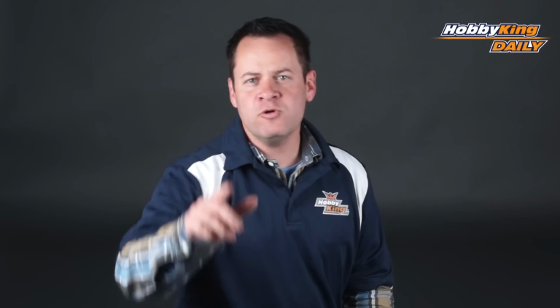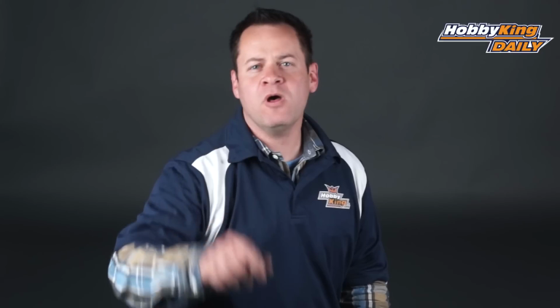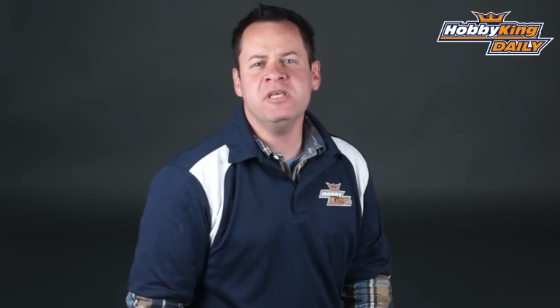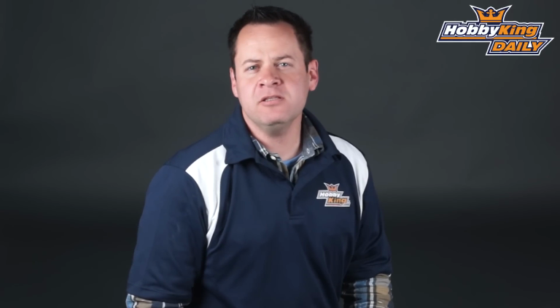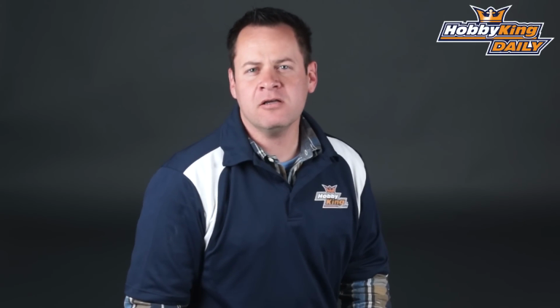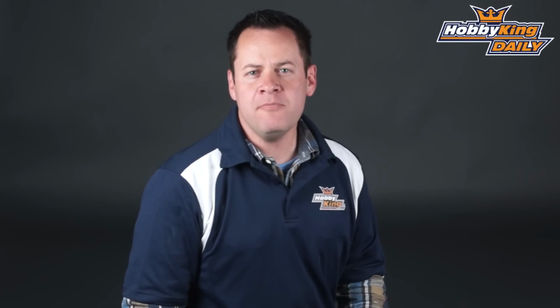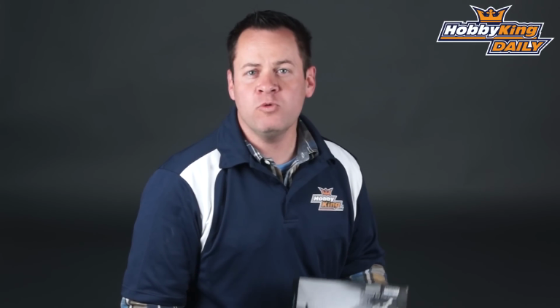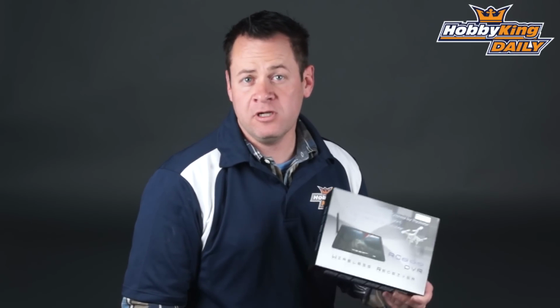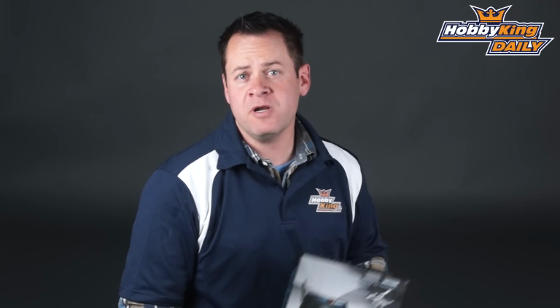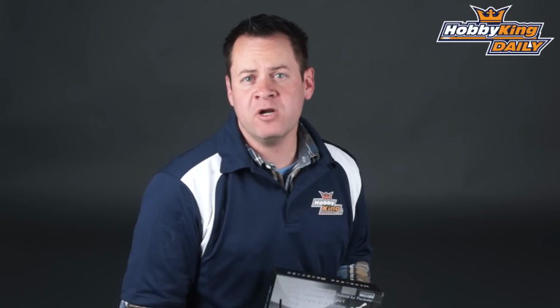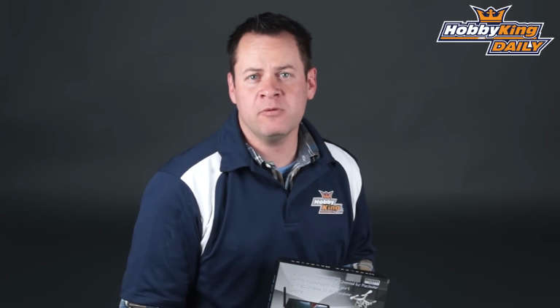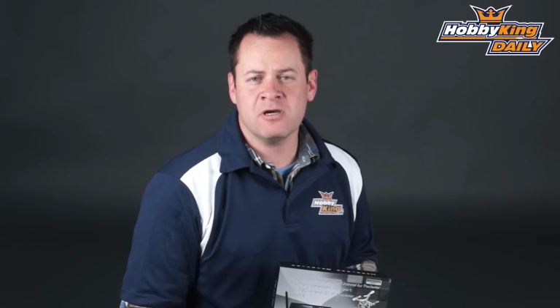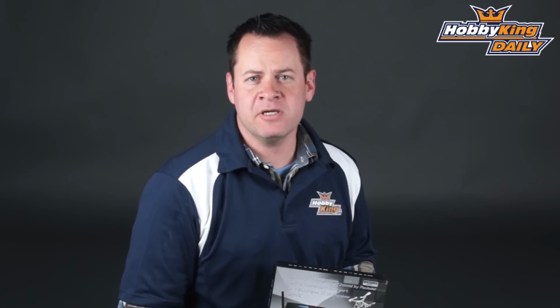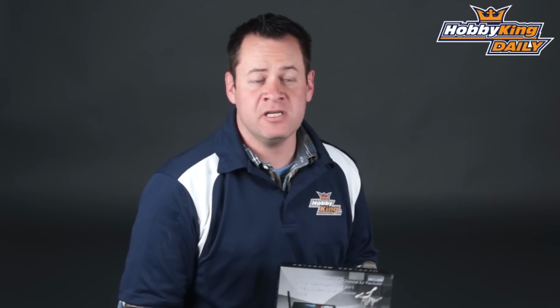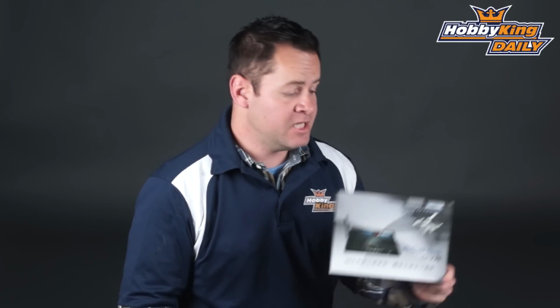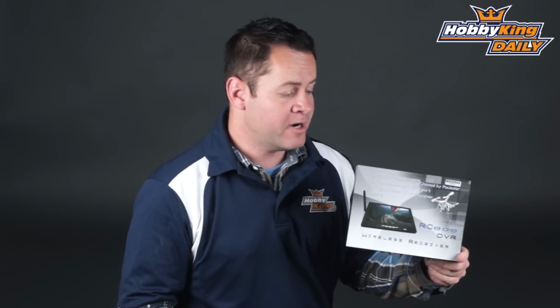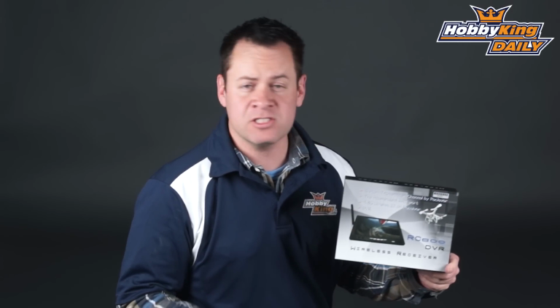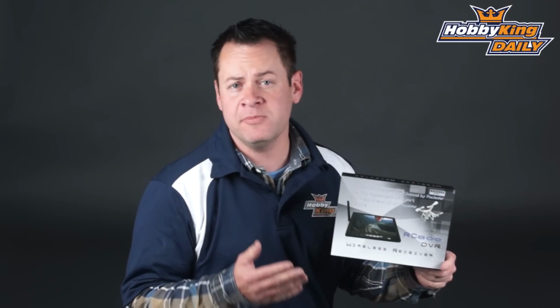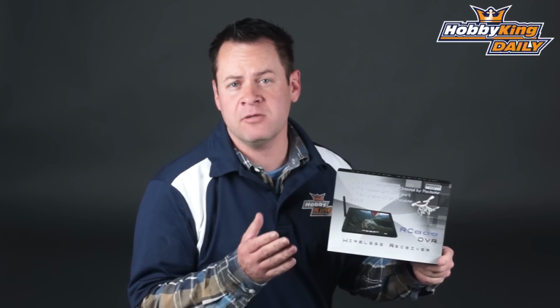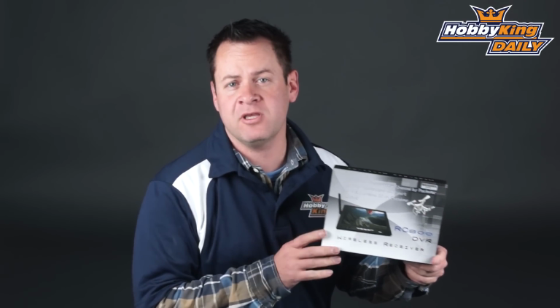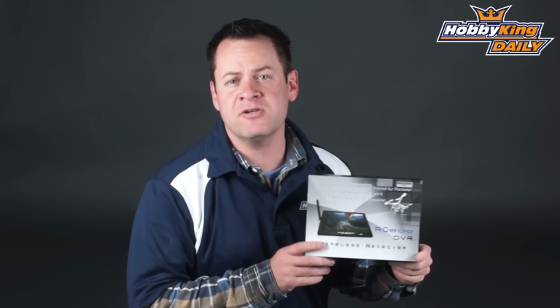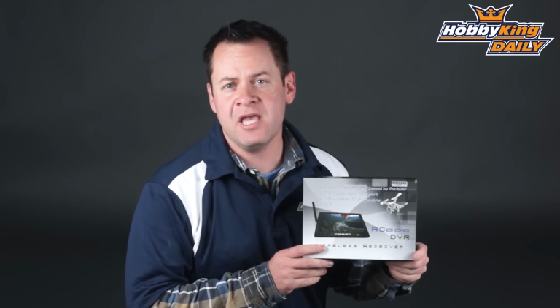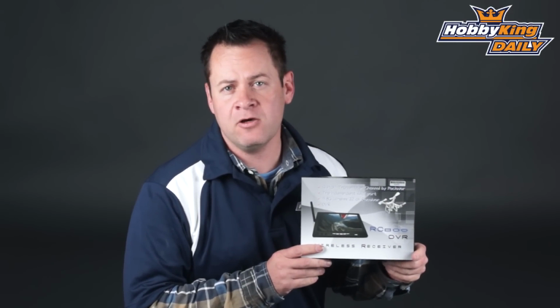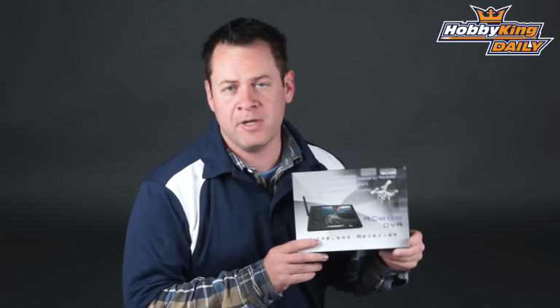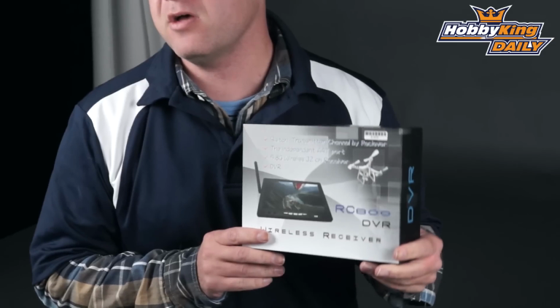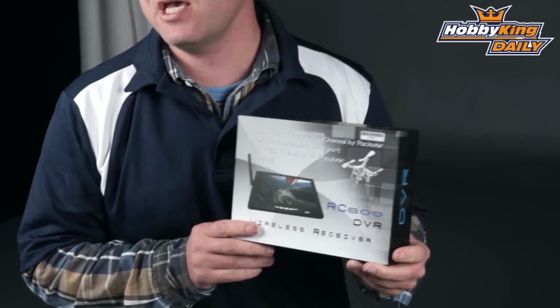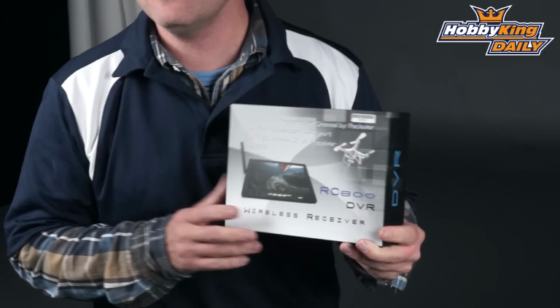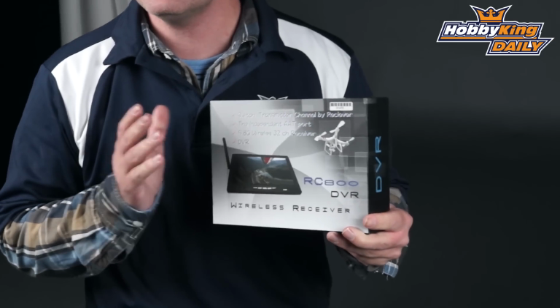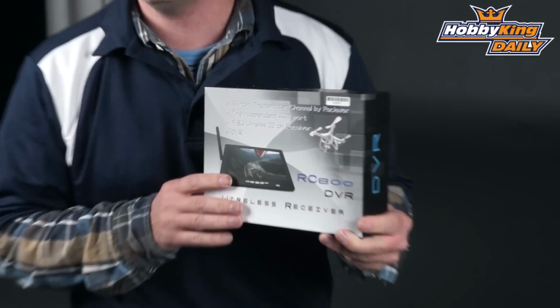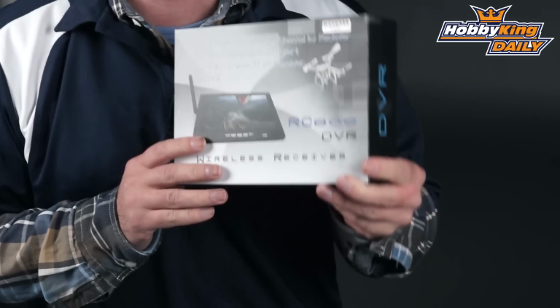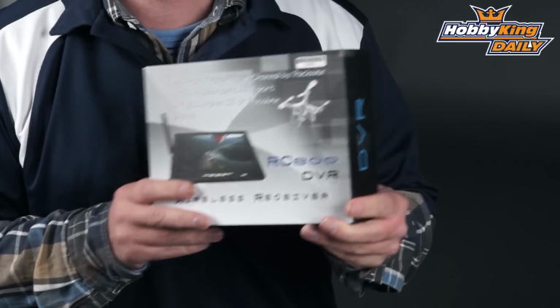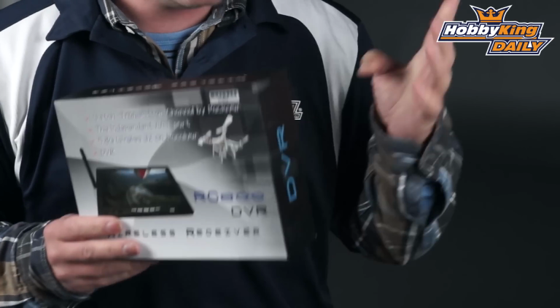Chris from HobbyKing.com with another great product we're going to be talking about today. Today we're actually going to be talking about the RC-800 by Bozcam. Now this is a pretty amazing monitor.